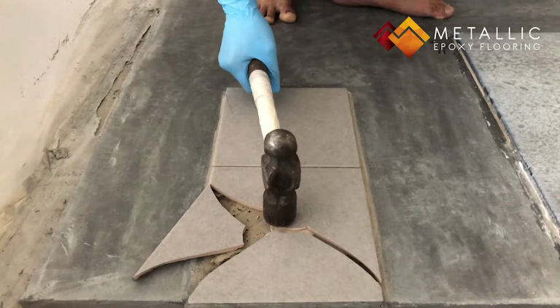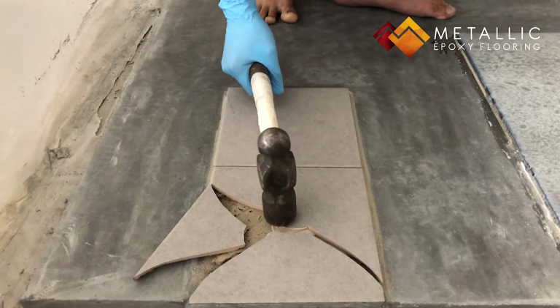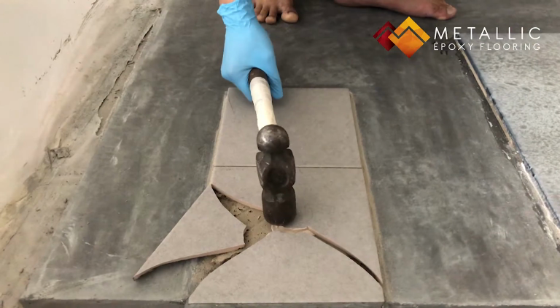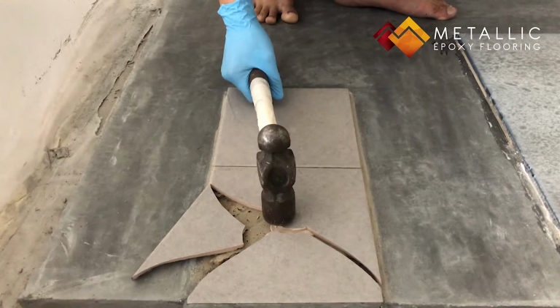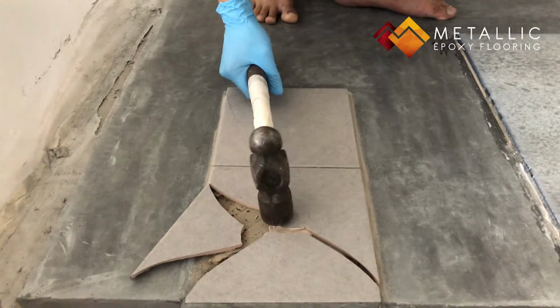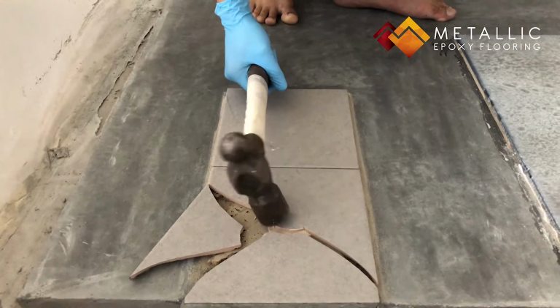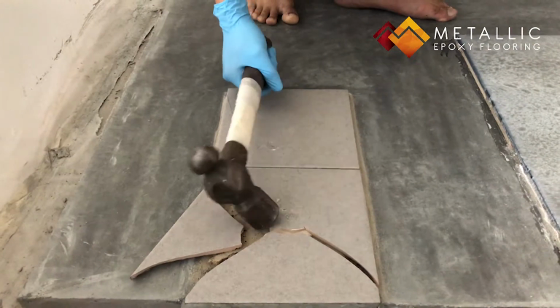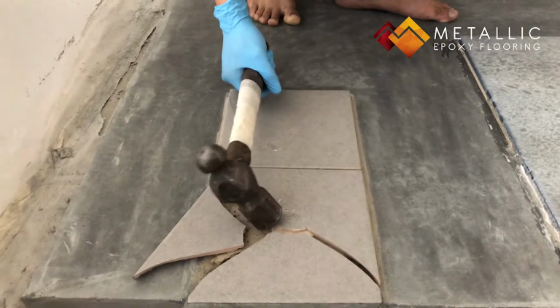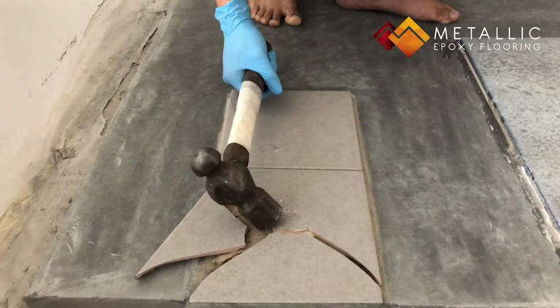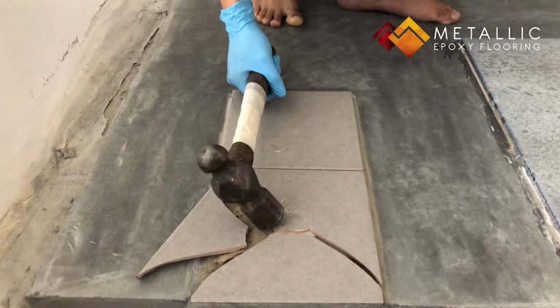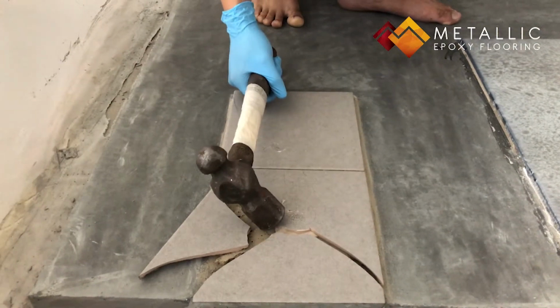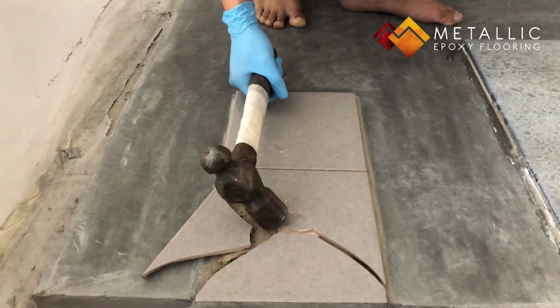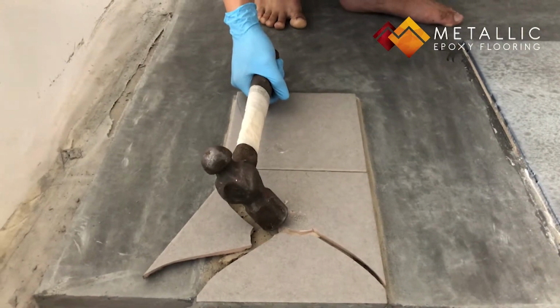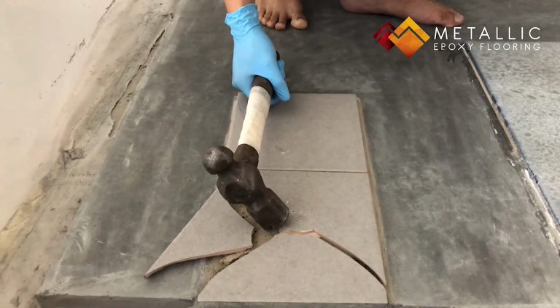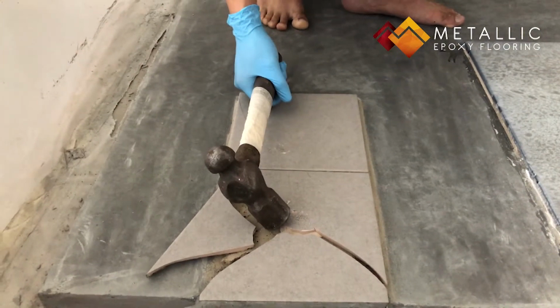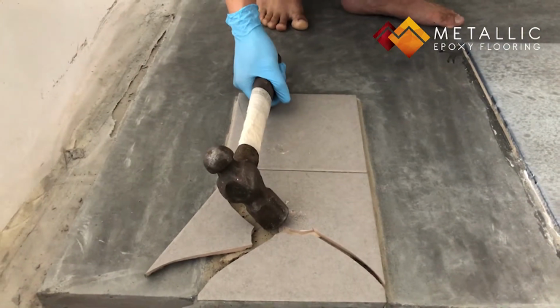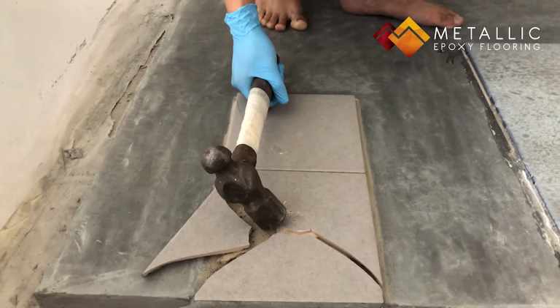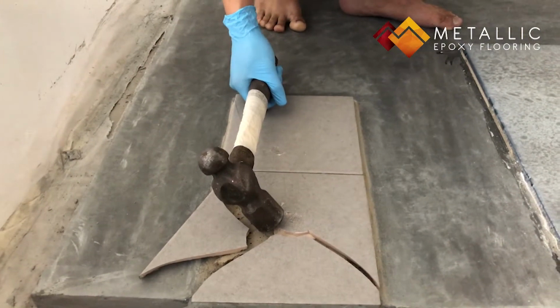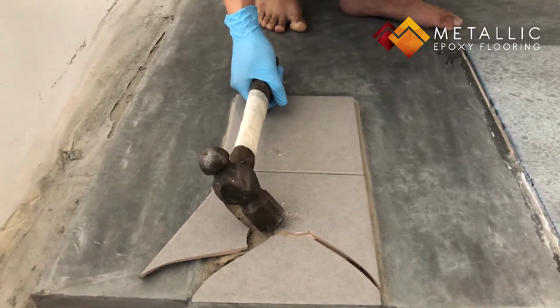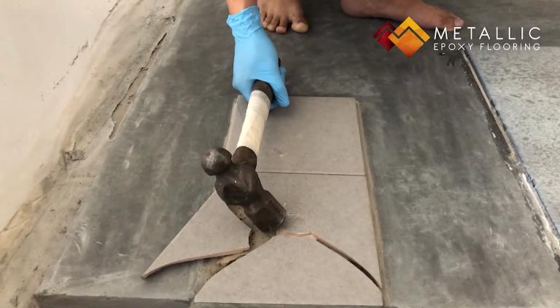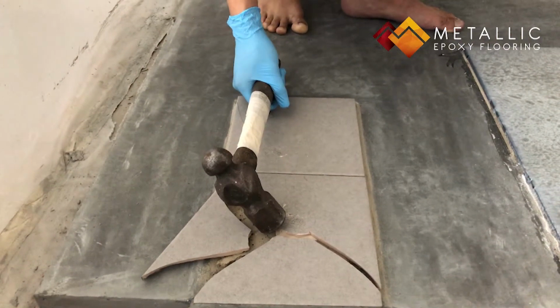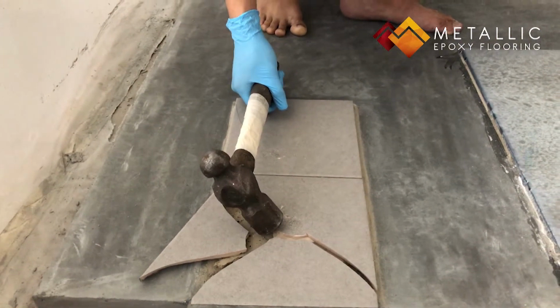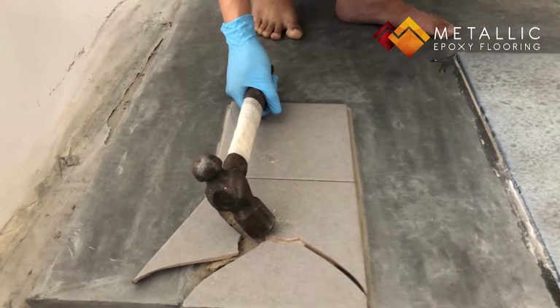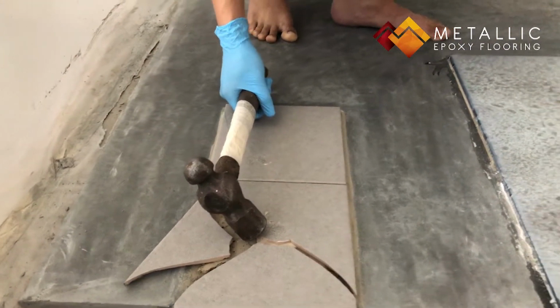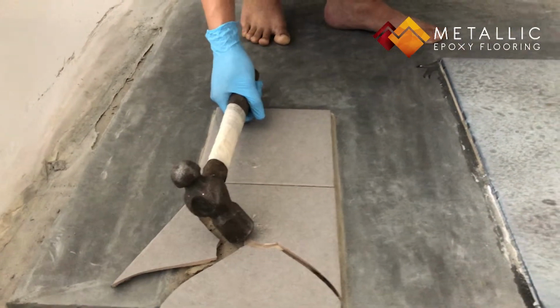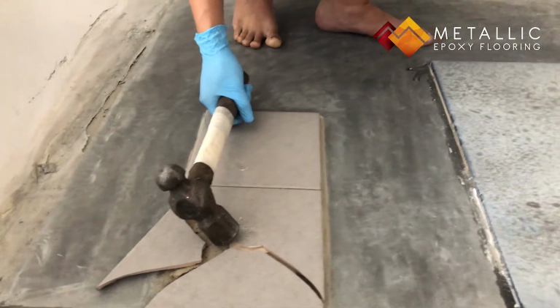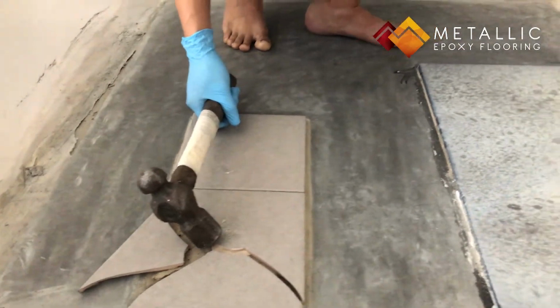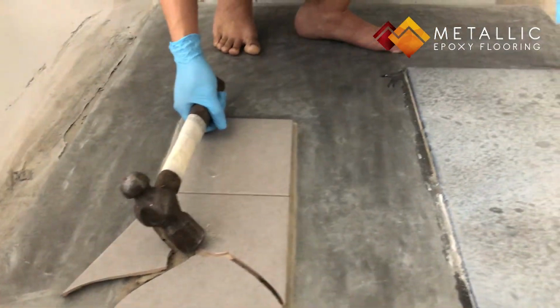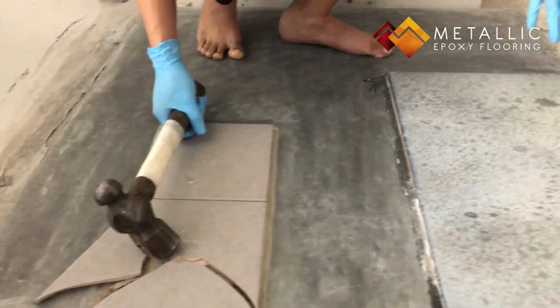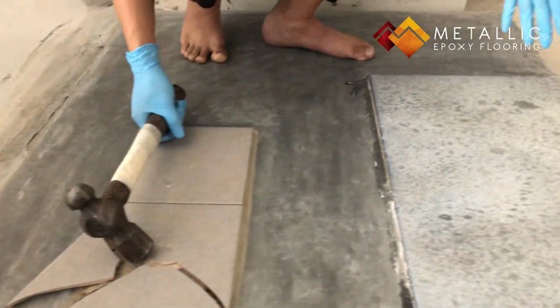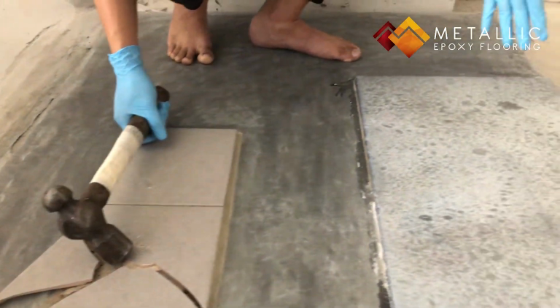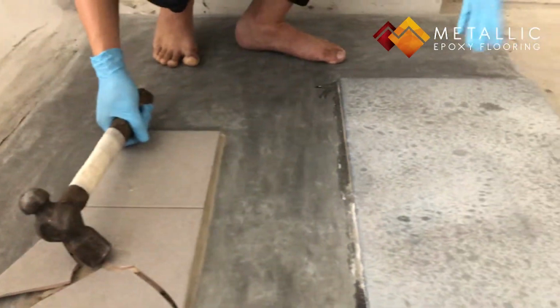Alright, as you can see it has shattered. Let's now move on to the epoxy-coated tiles.